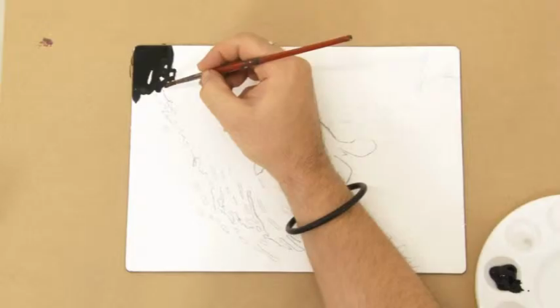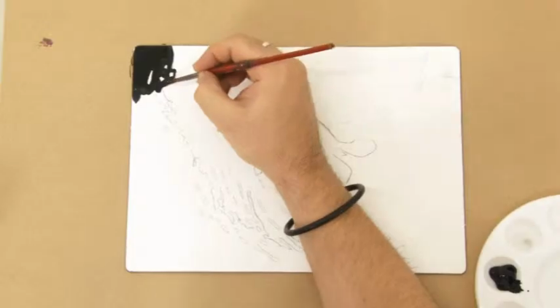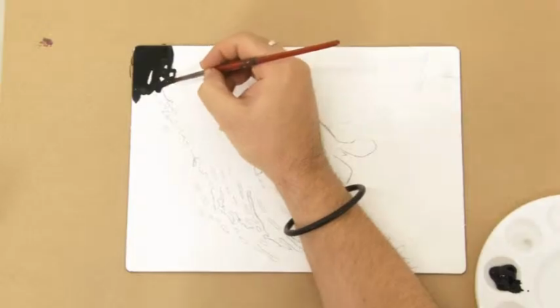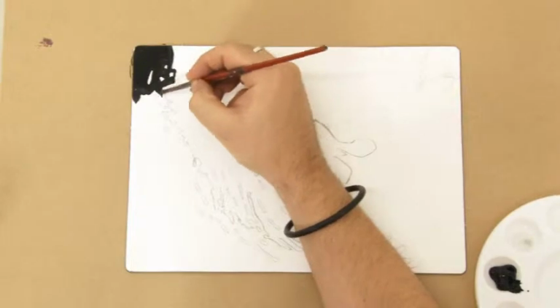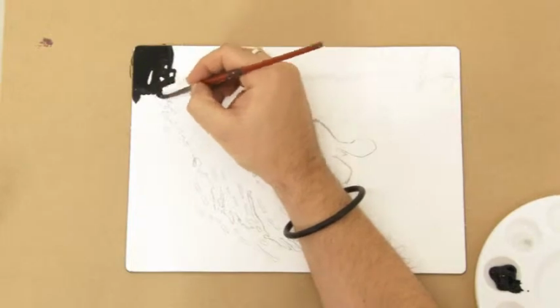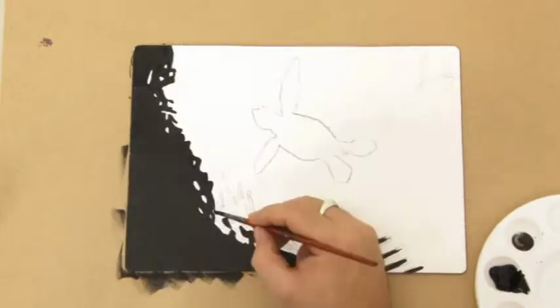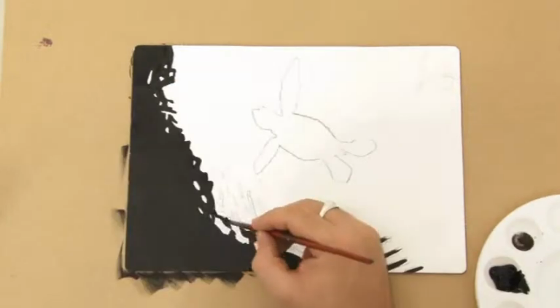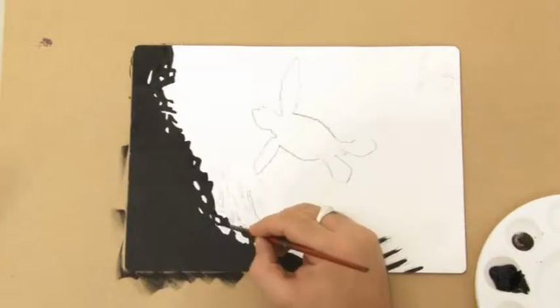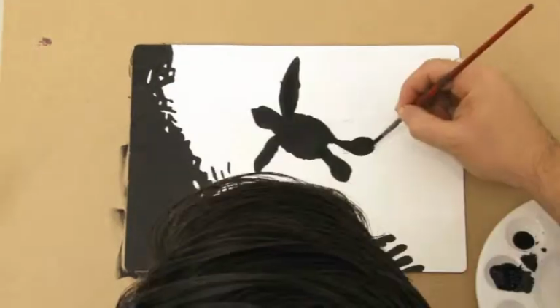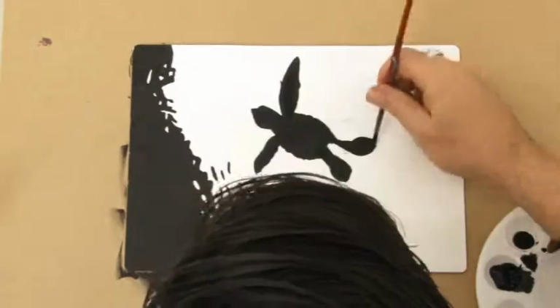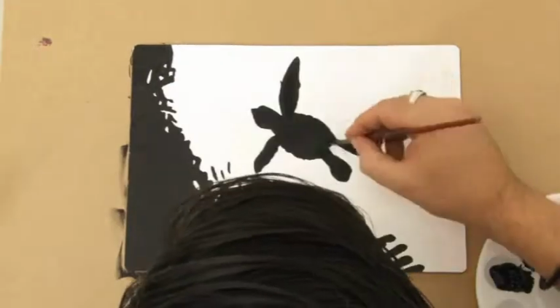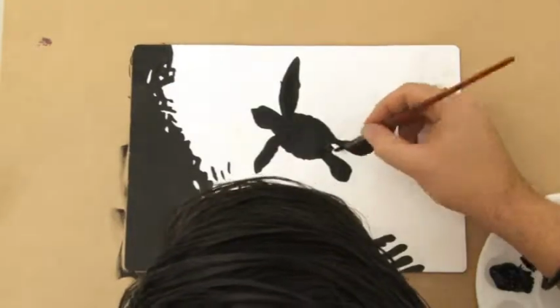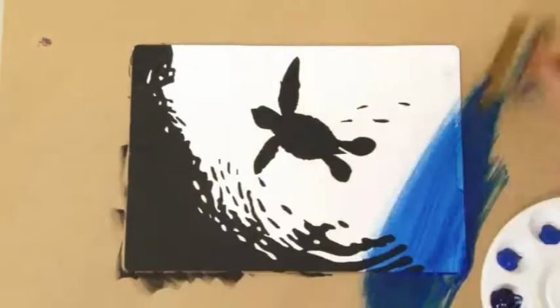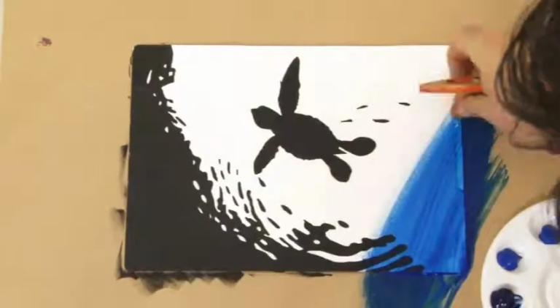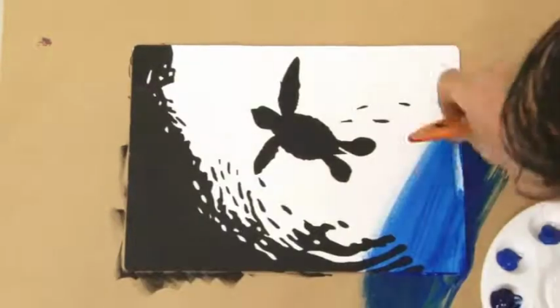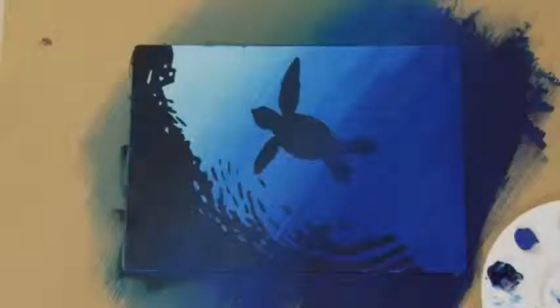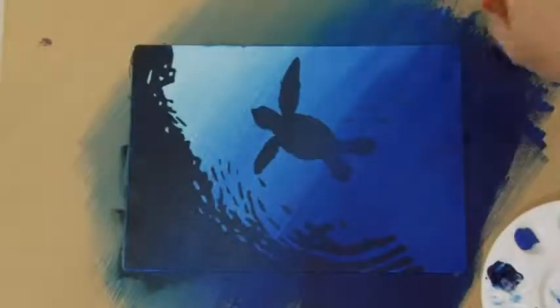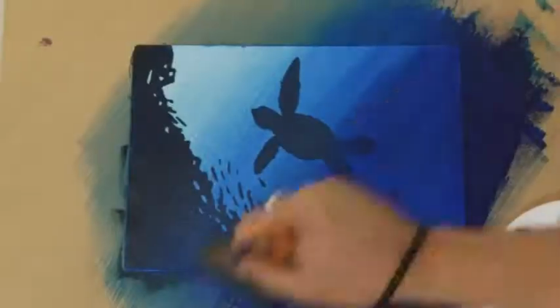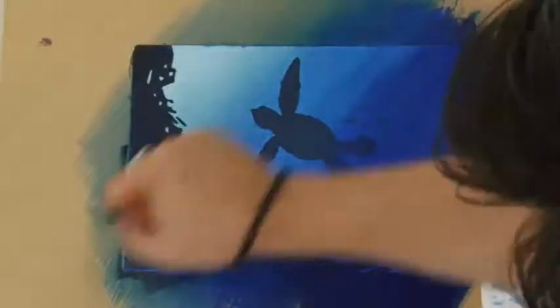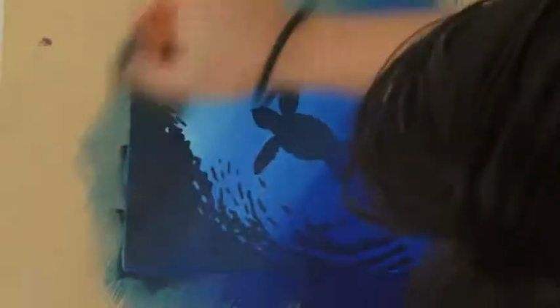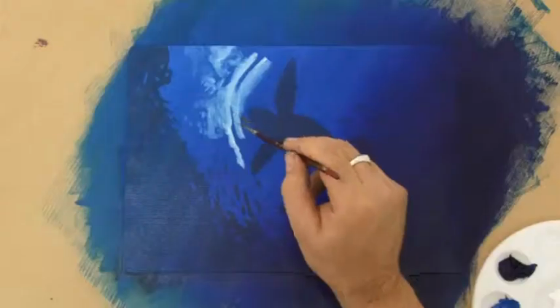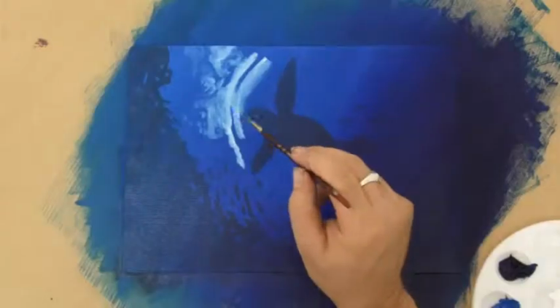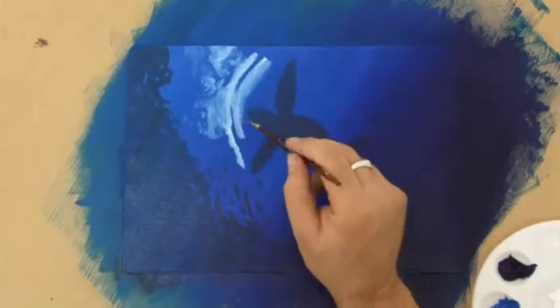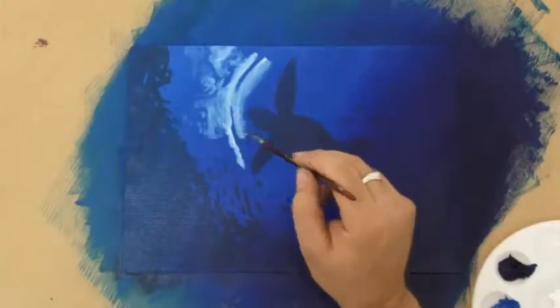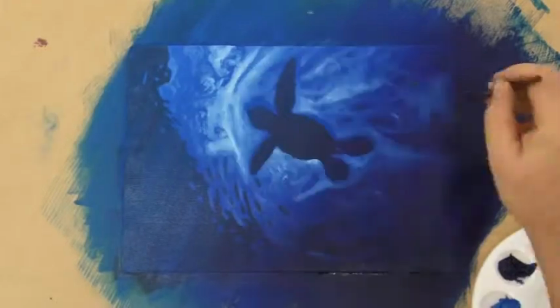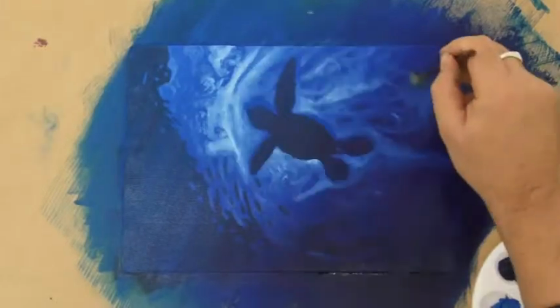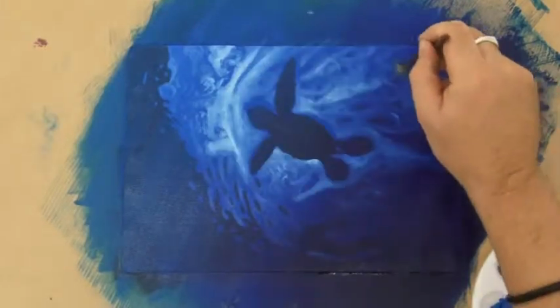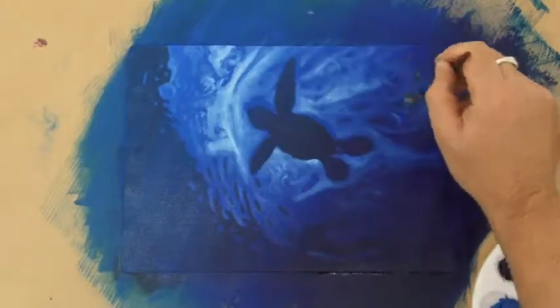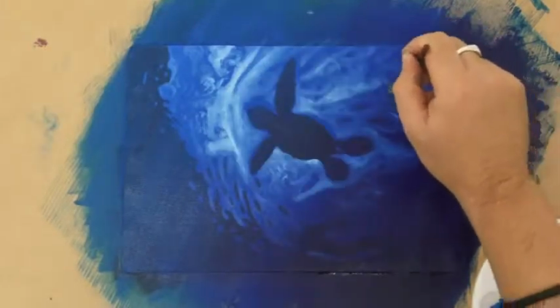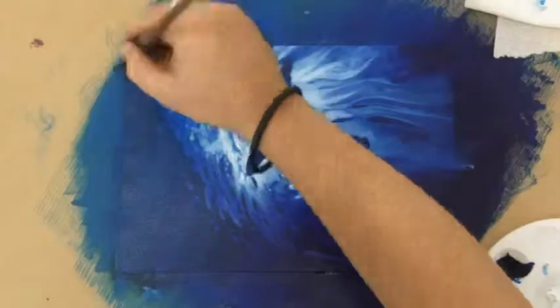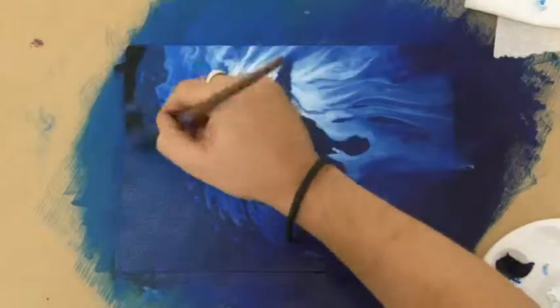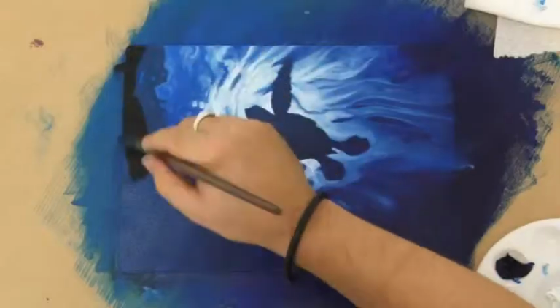Well, I have another sheet left, so I'm going to continue with my ocean theme and create a turtle in oils.